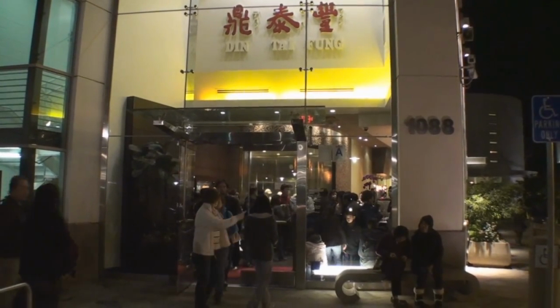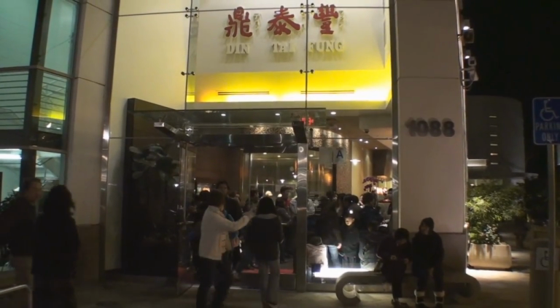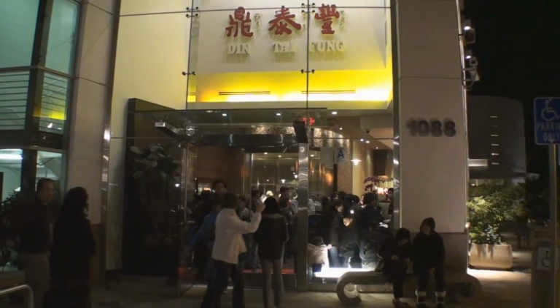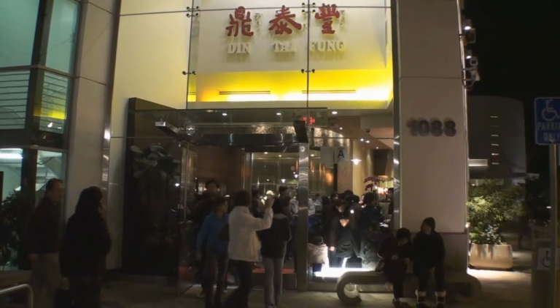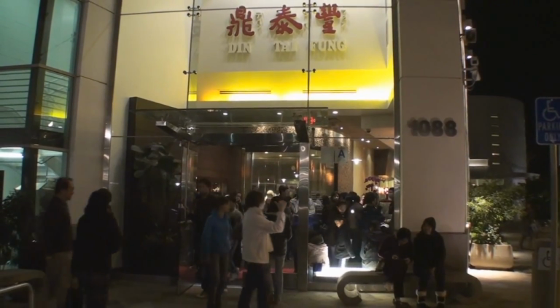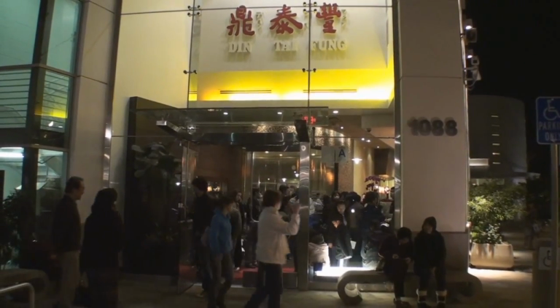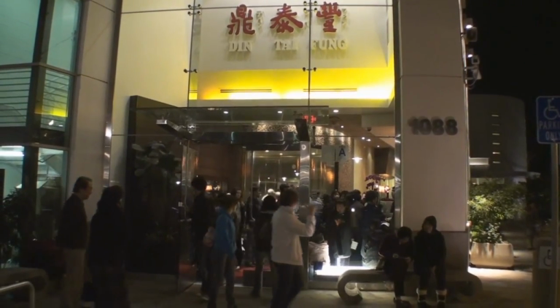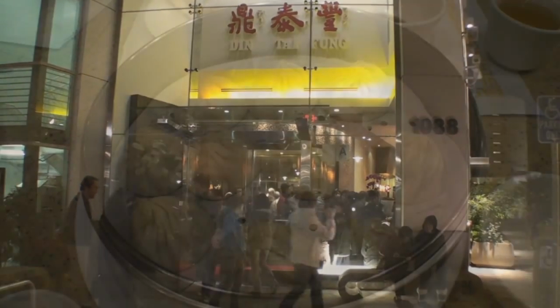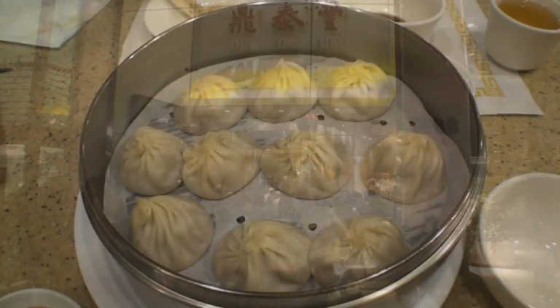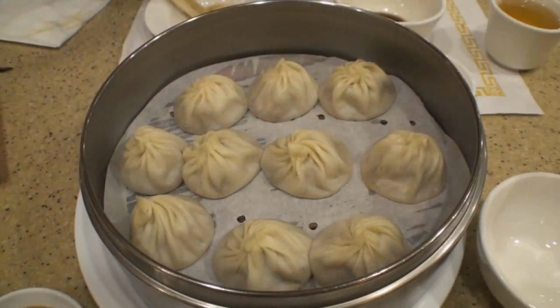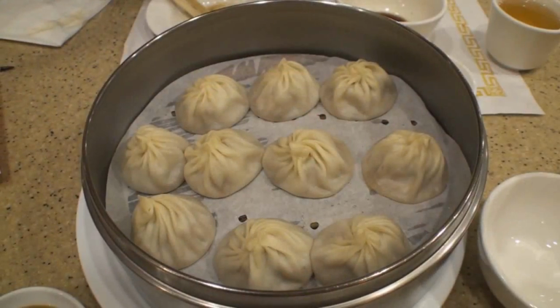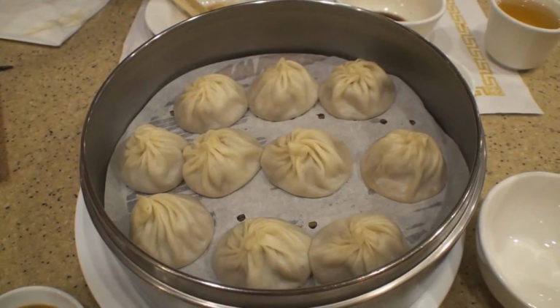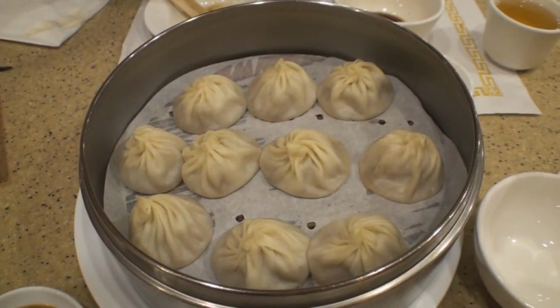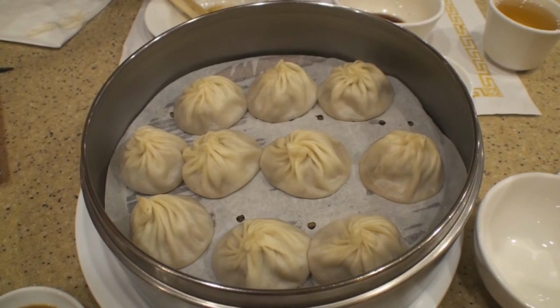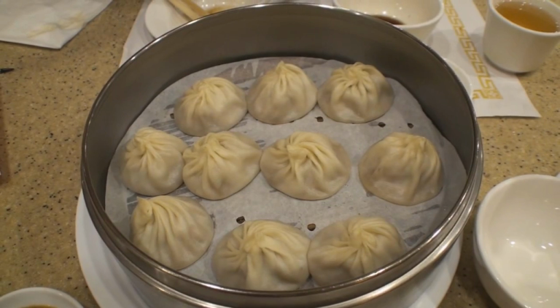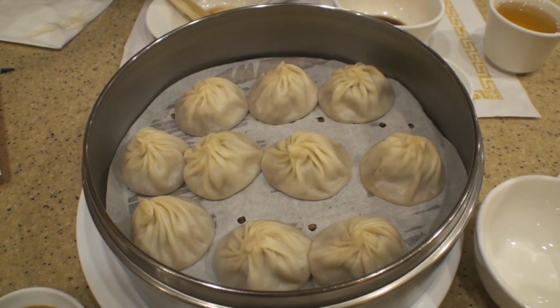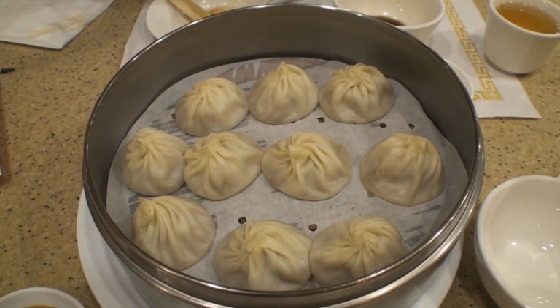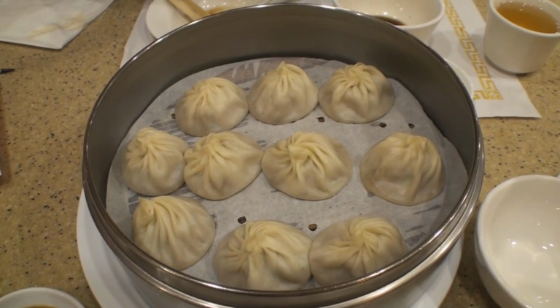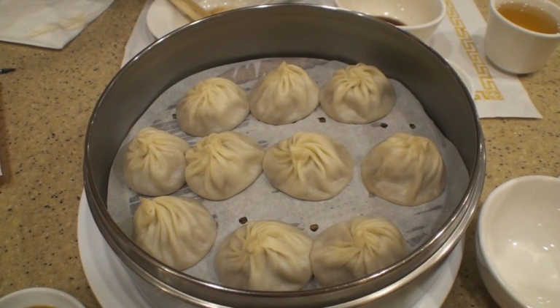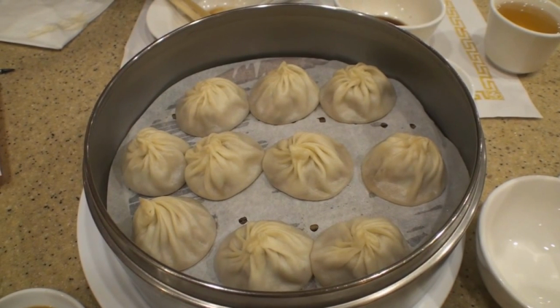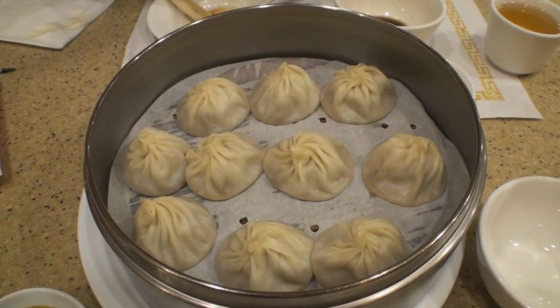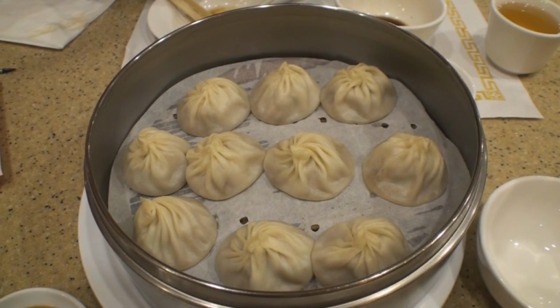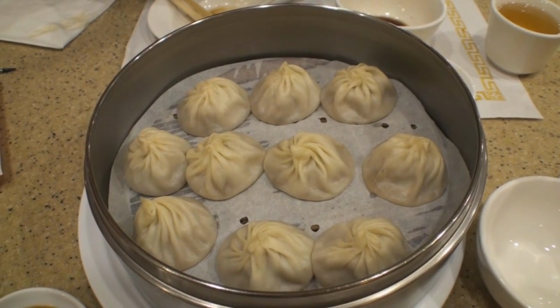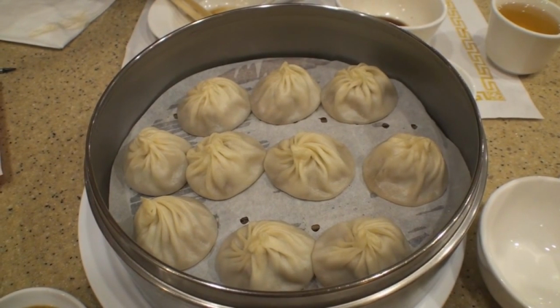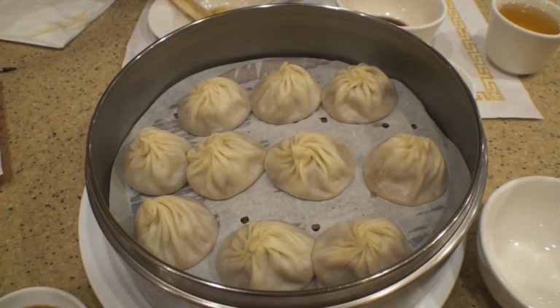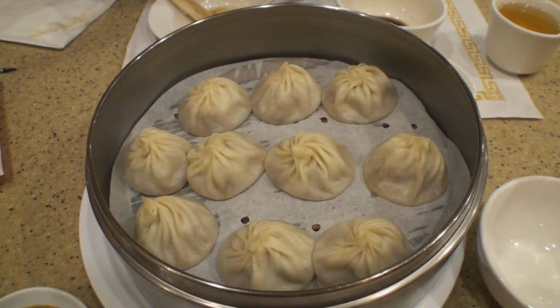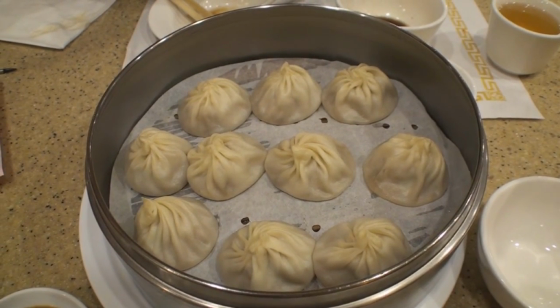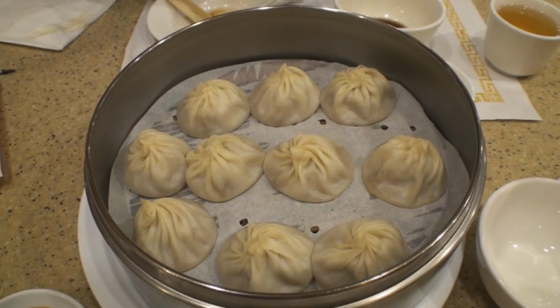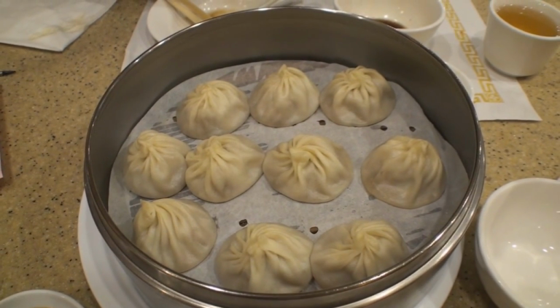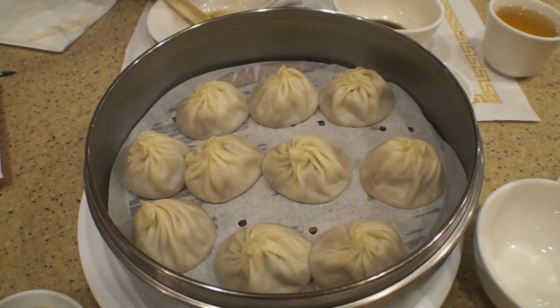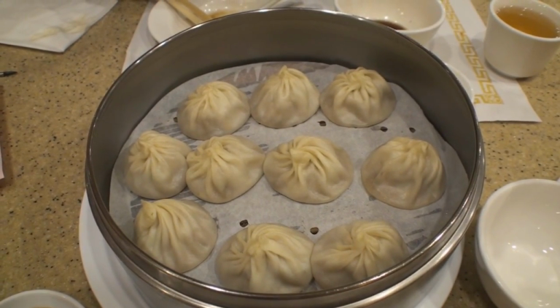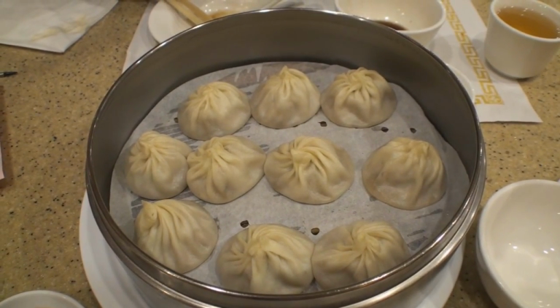So what's everybody waiting in line for? The Shaolong Bao, or the Soup Dumplings, which are Din Tai Fung's specialty.